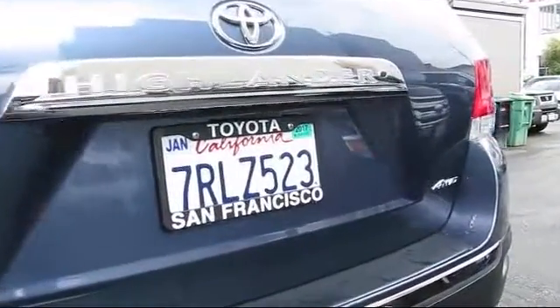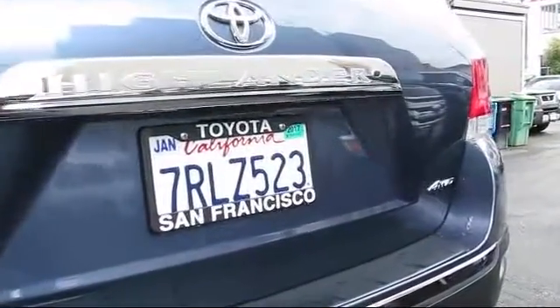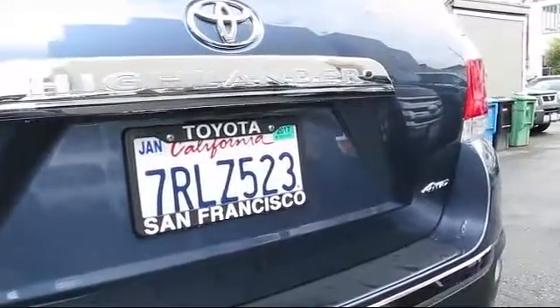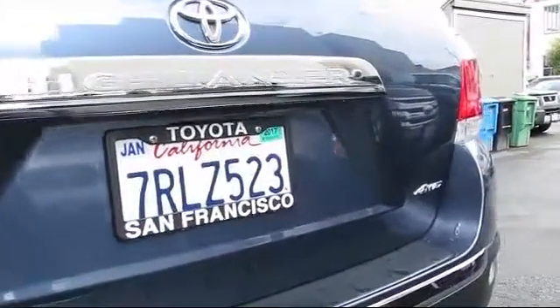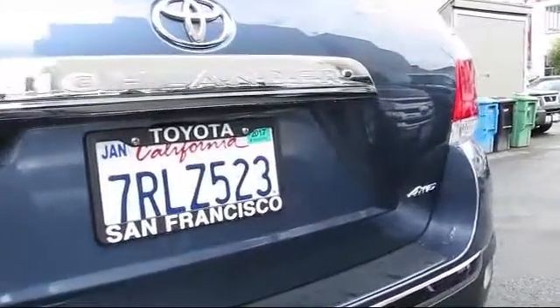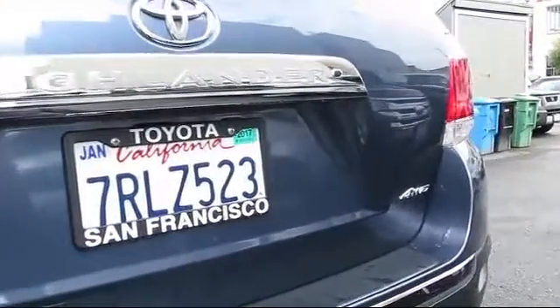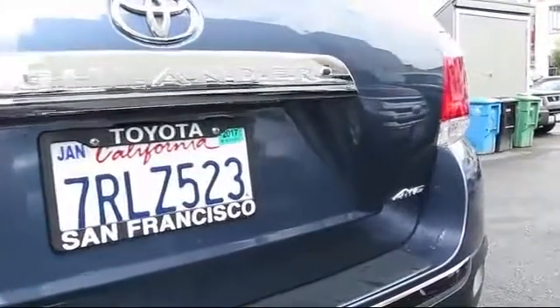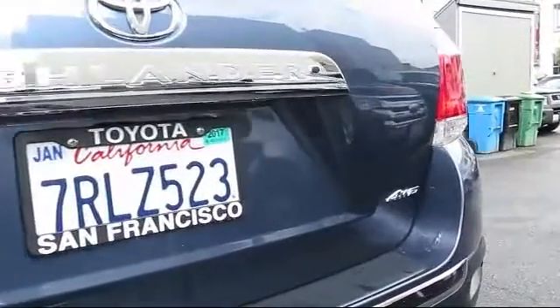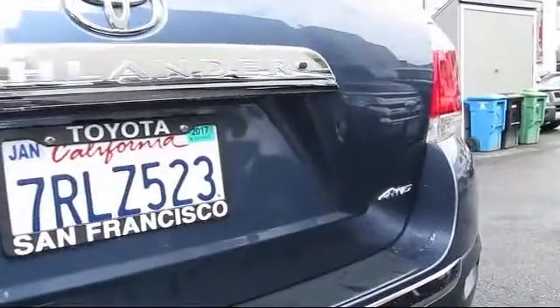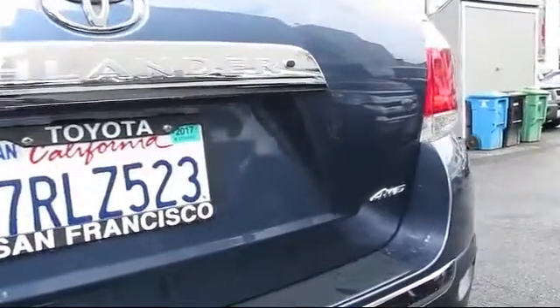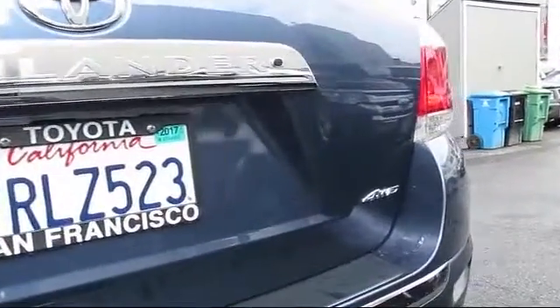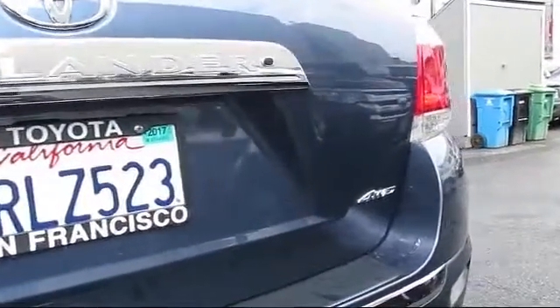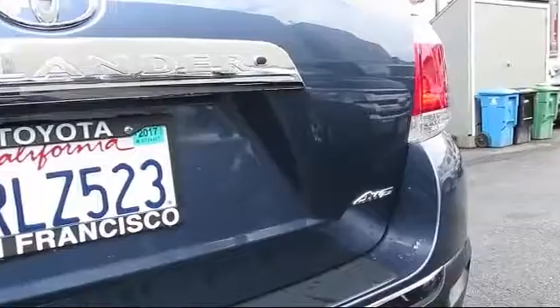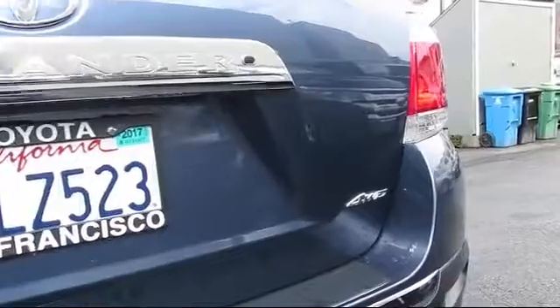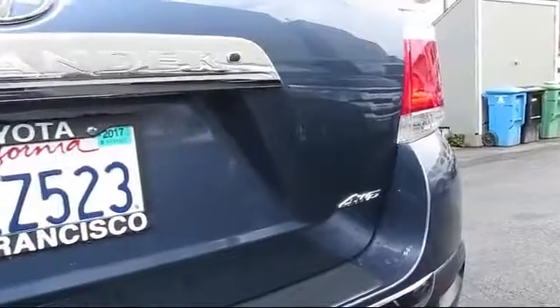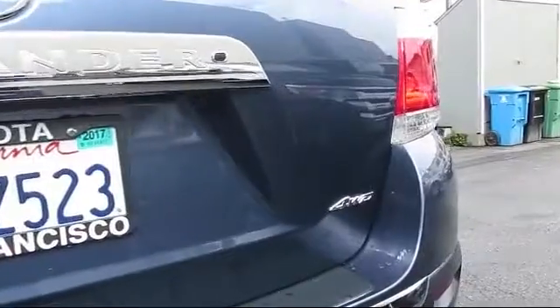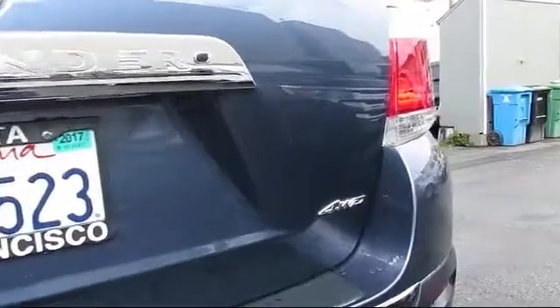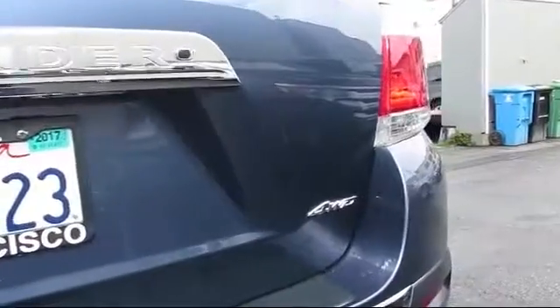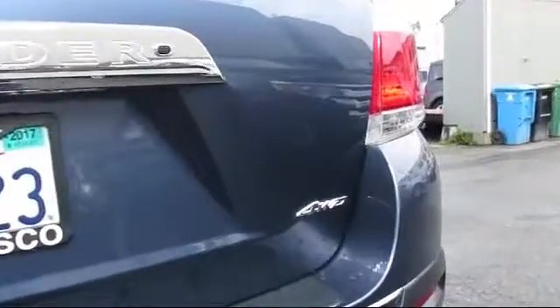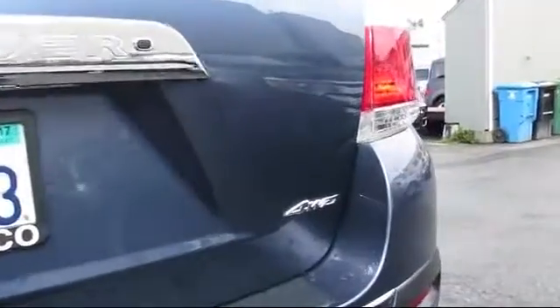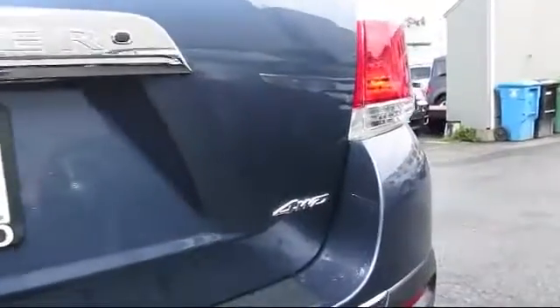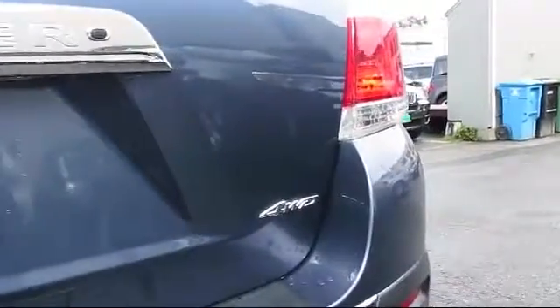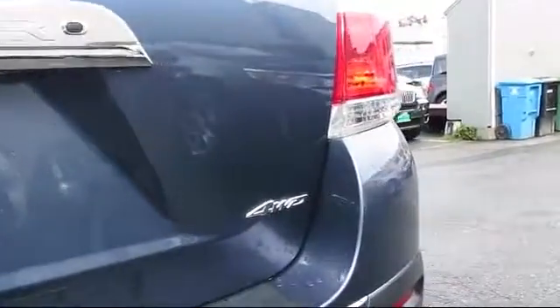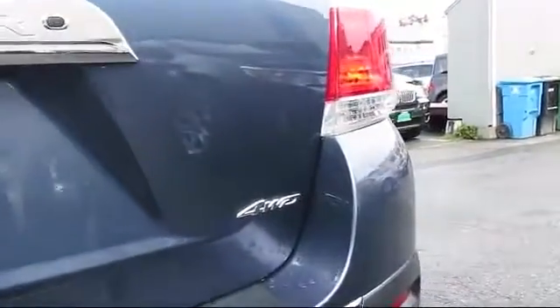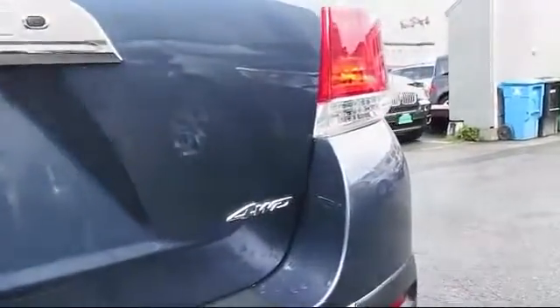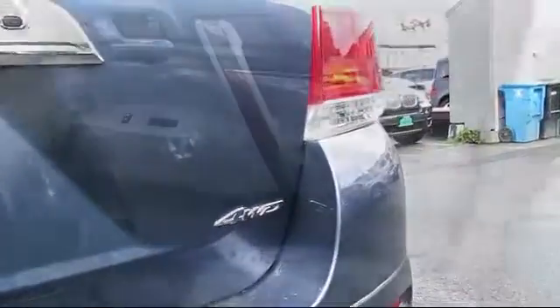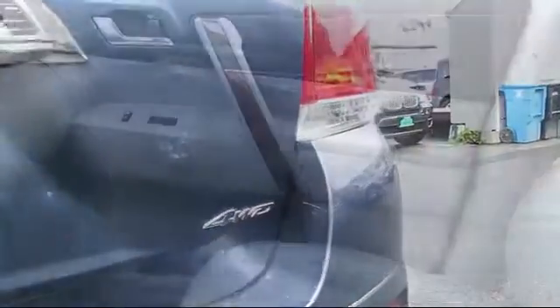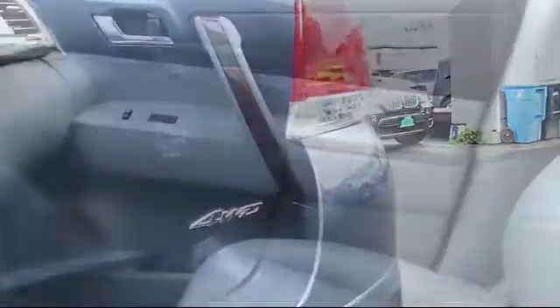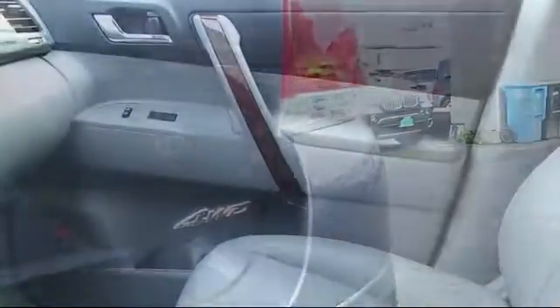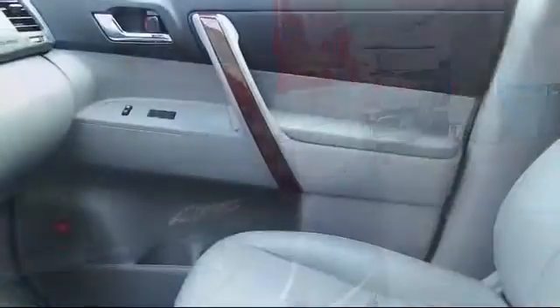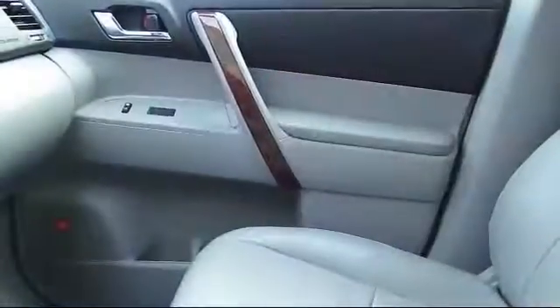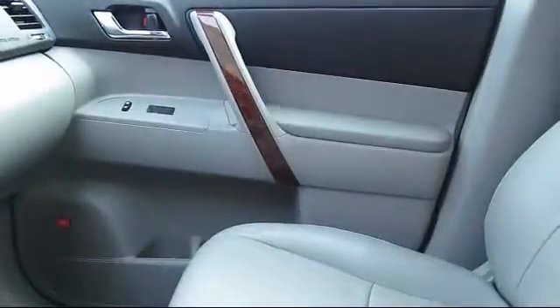Every pre-owned vehicle is professionally inspected by San Francisco Toyota's factory trained technicians.